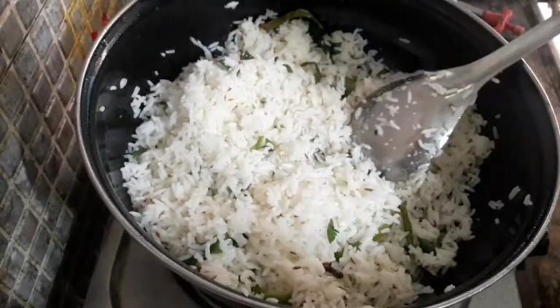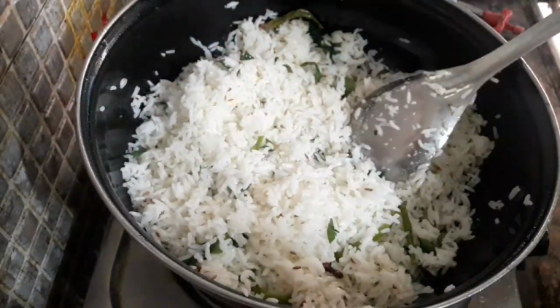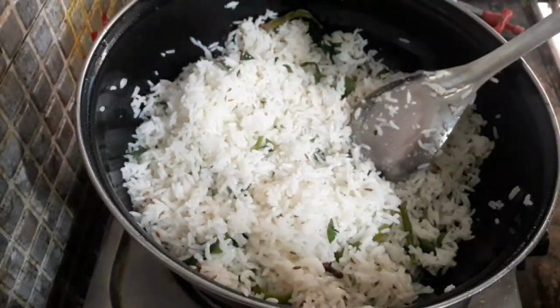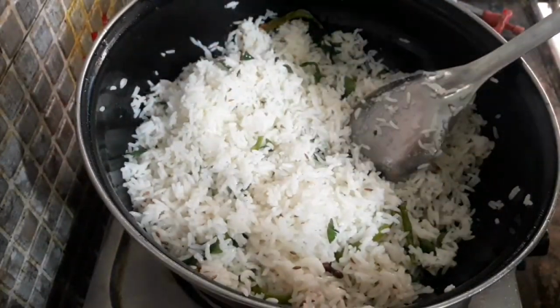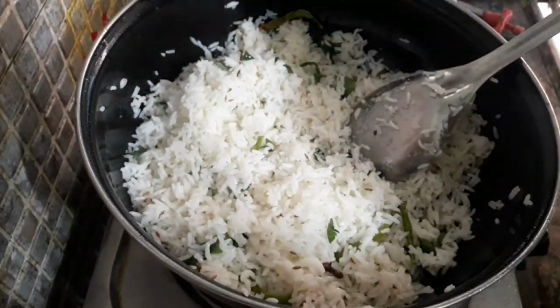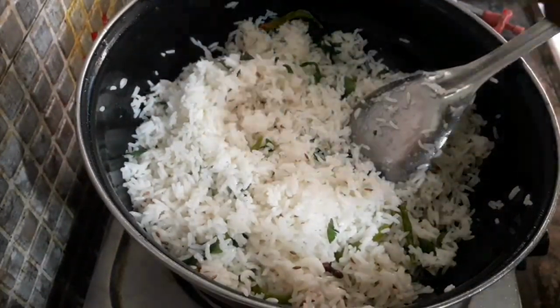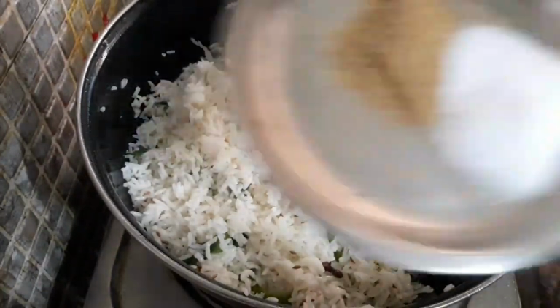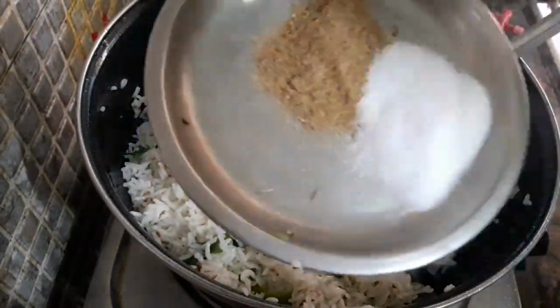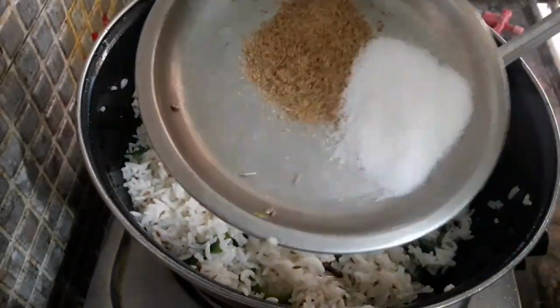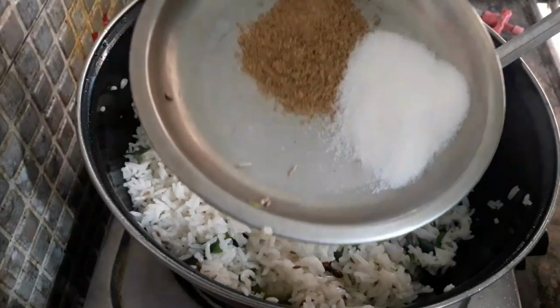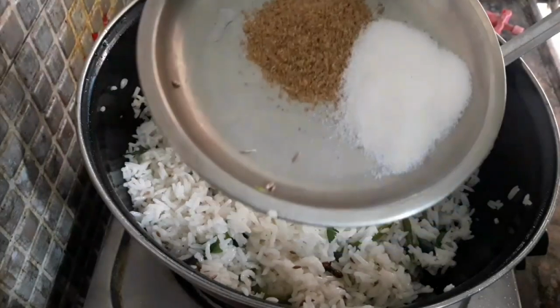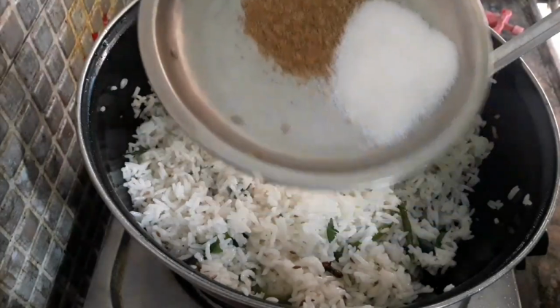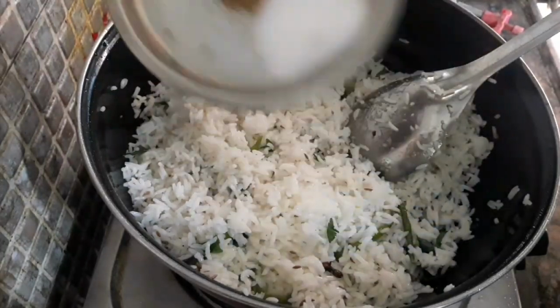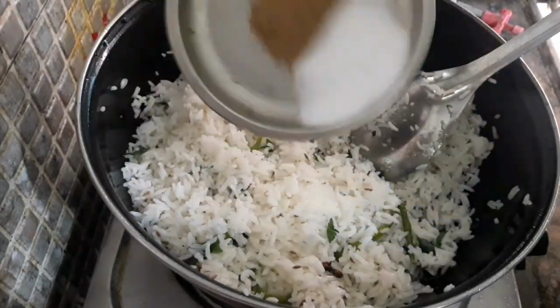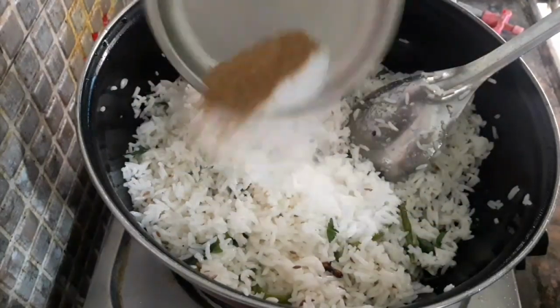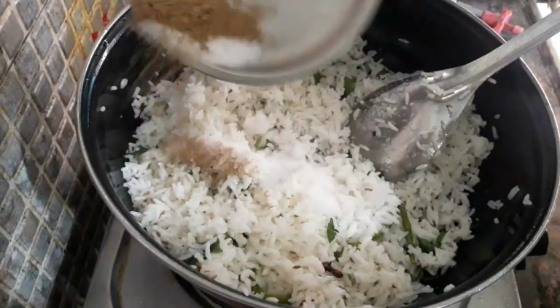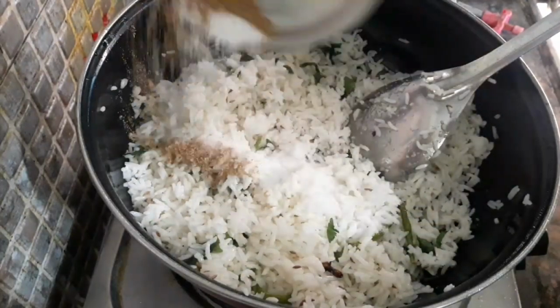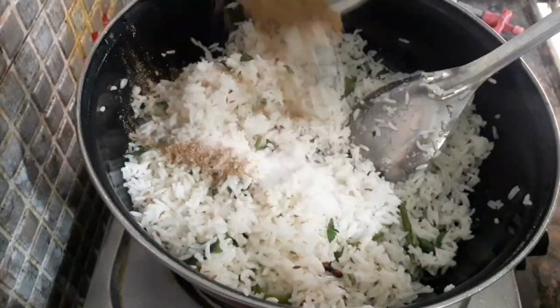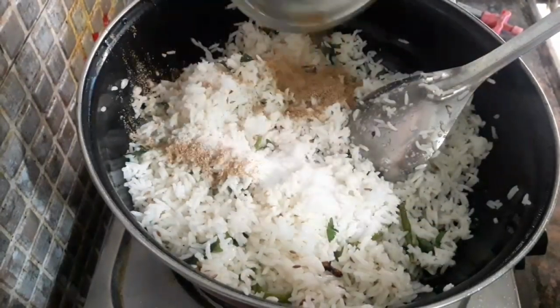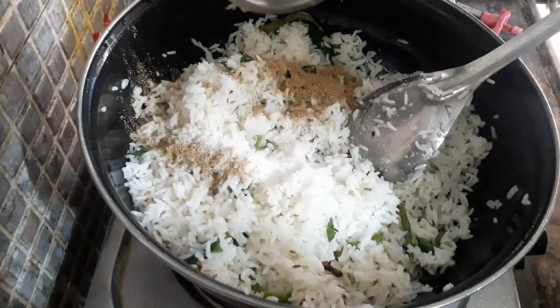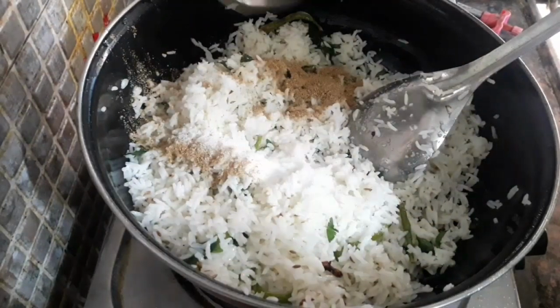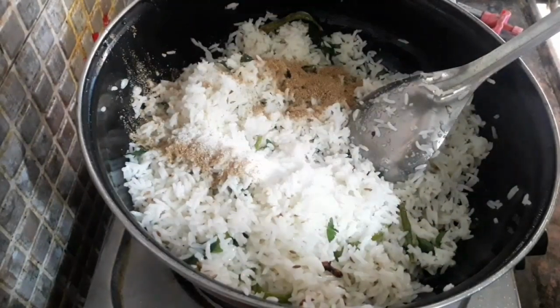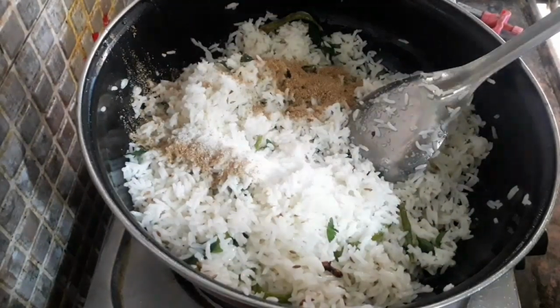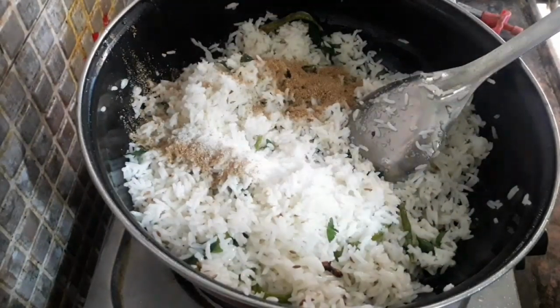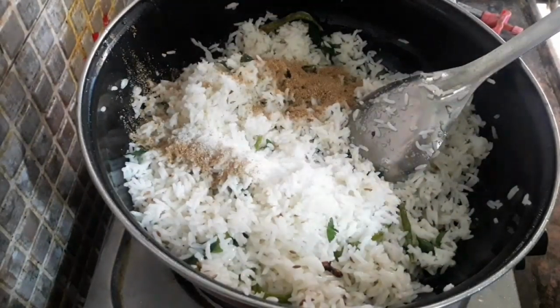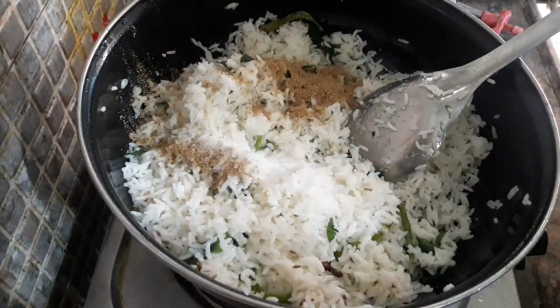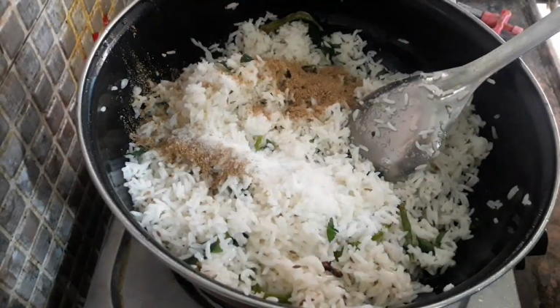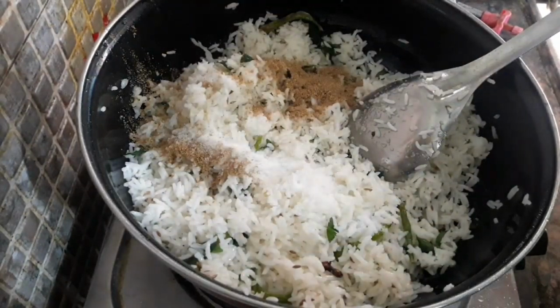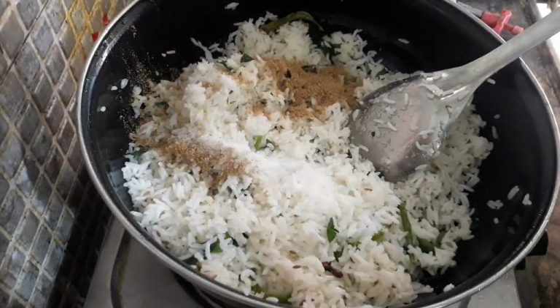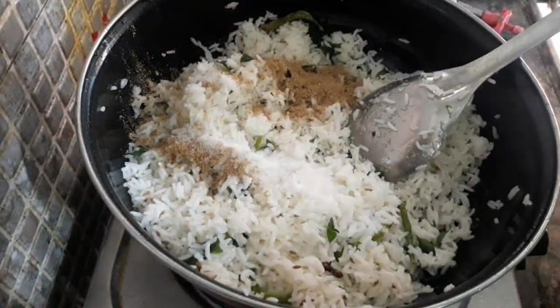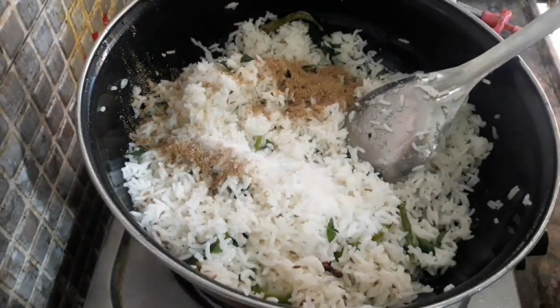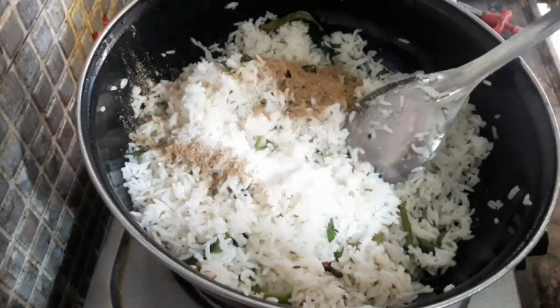Now add the jeera powder and salt to taste.